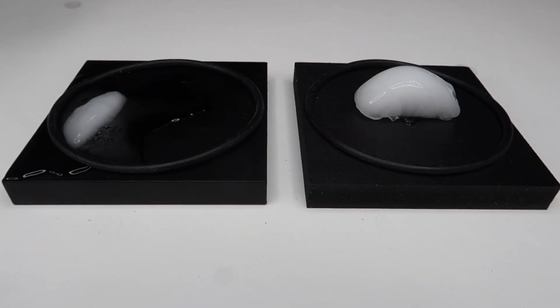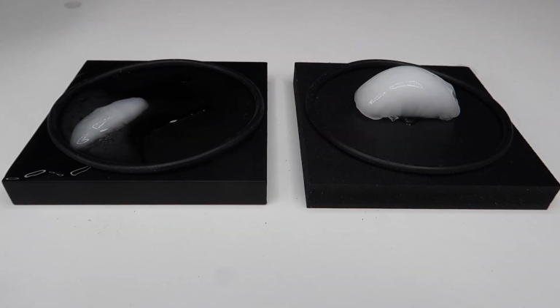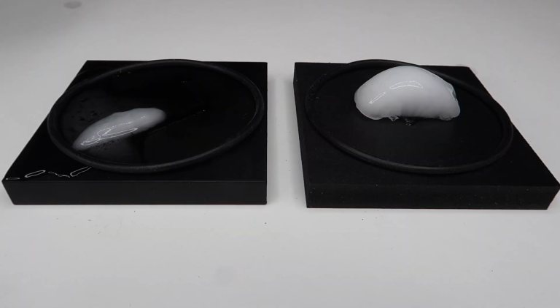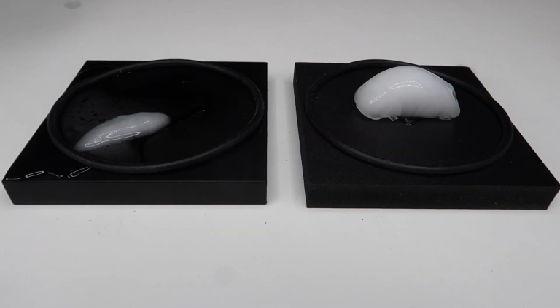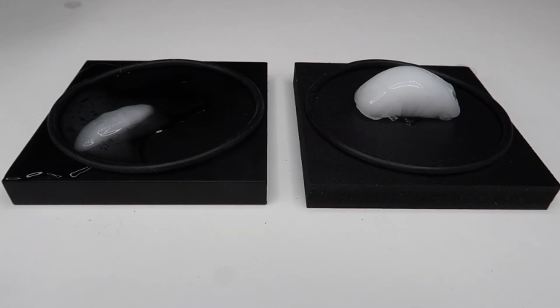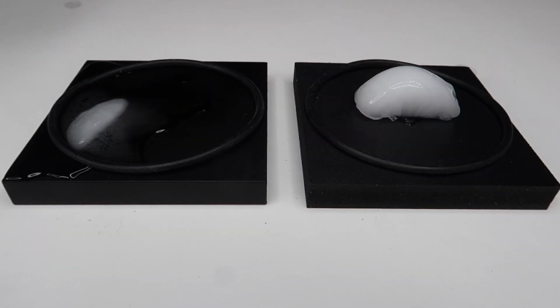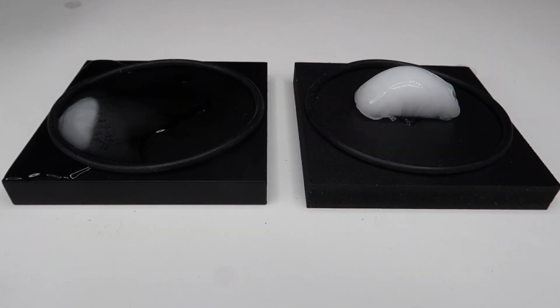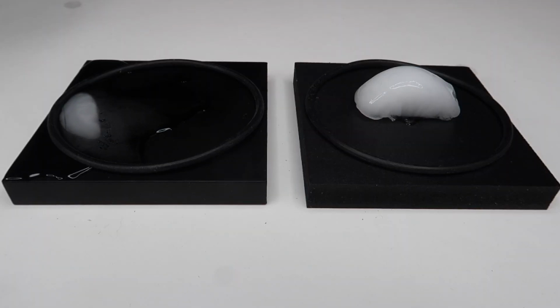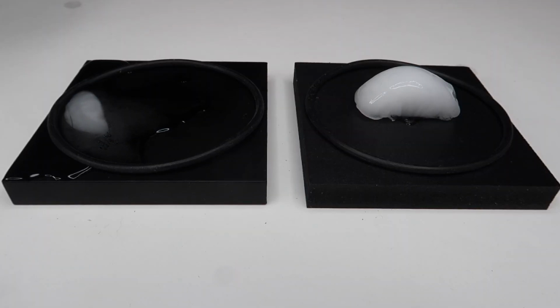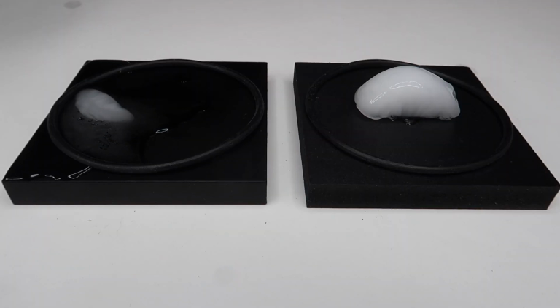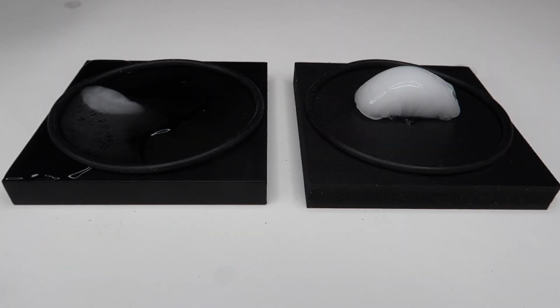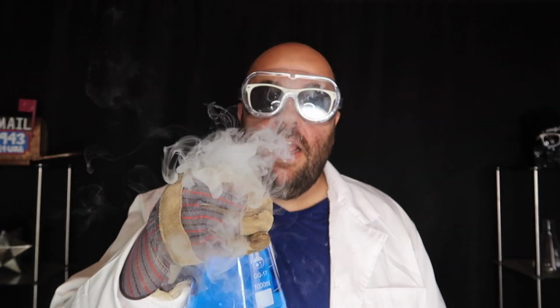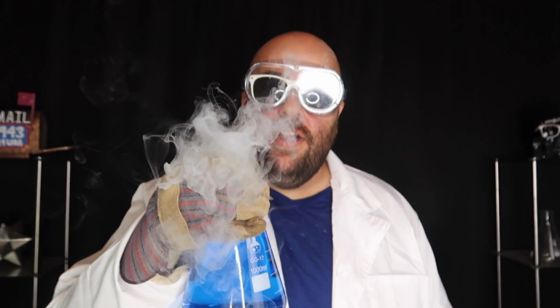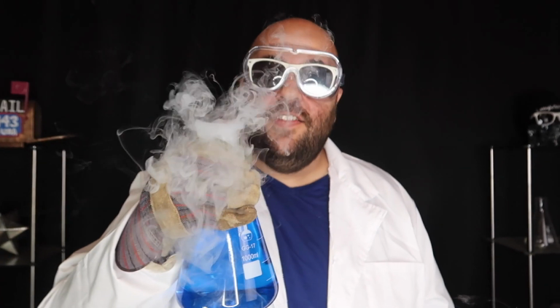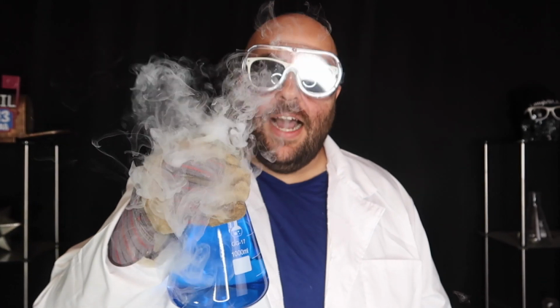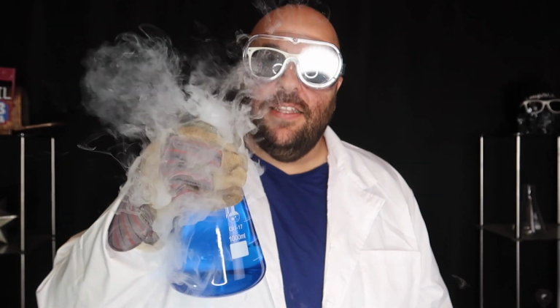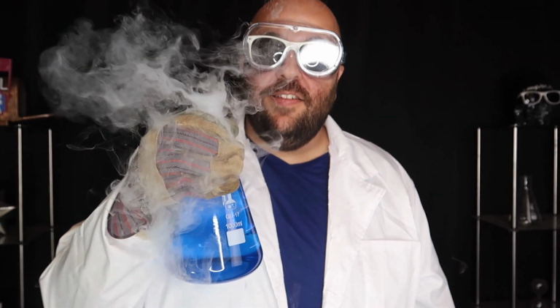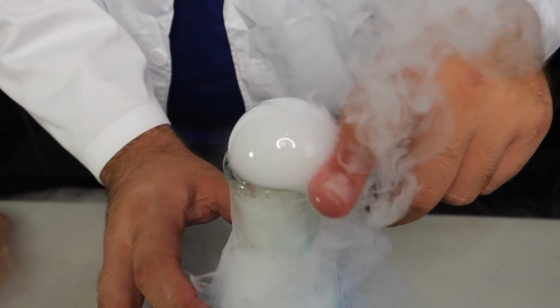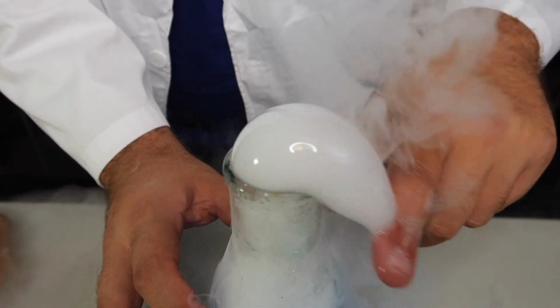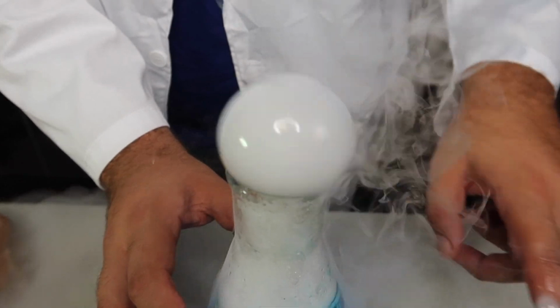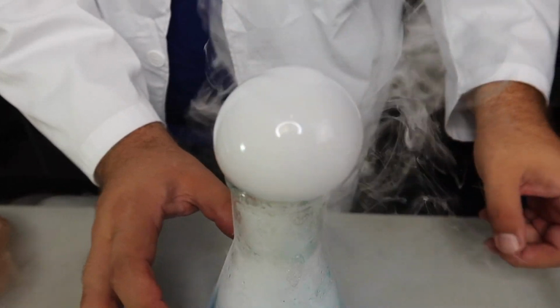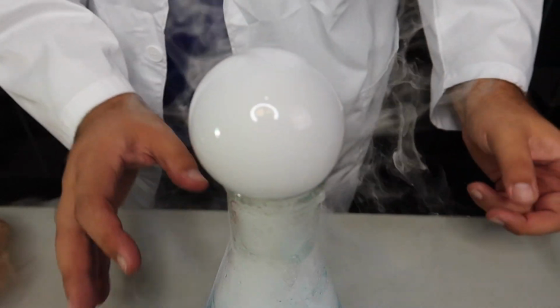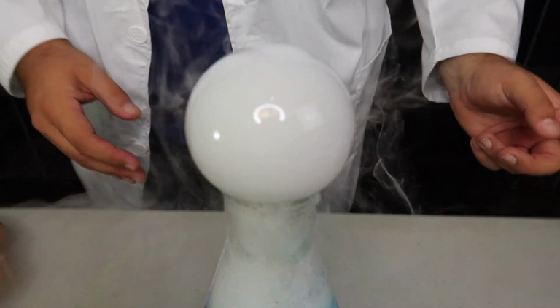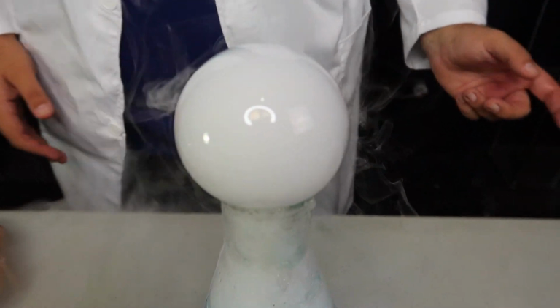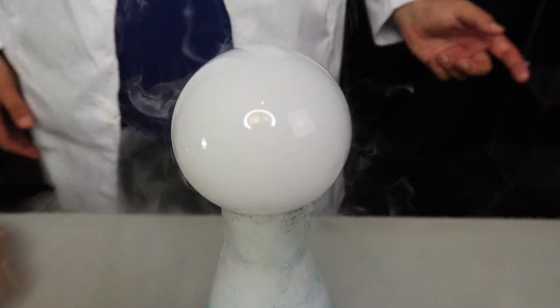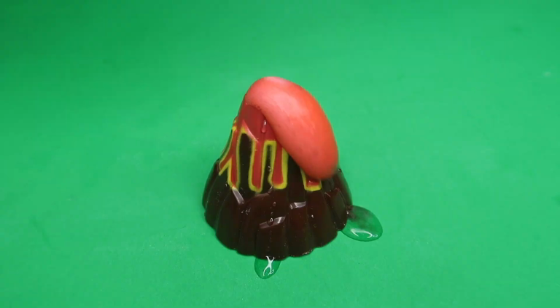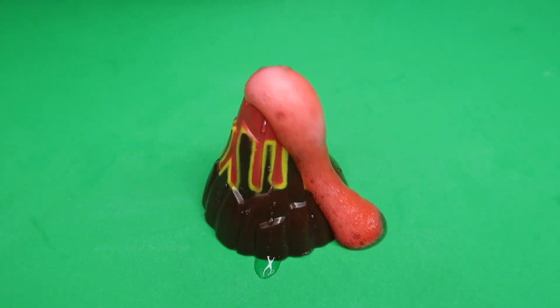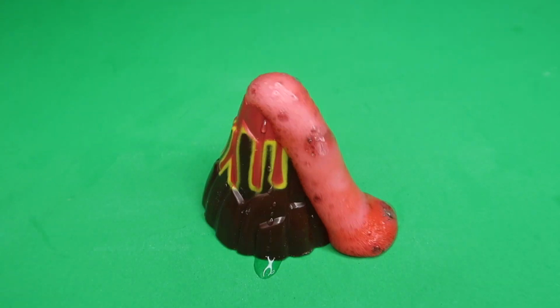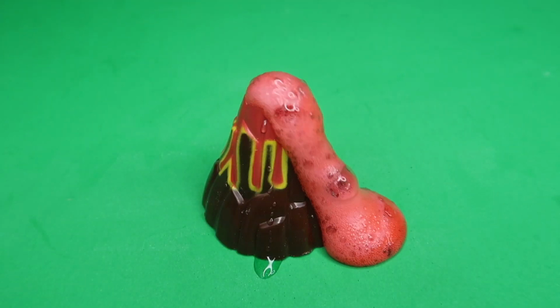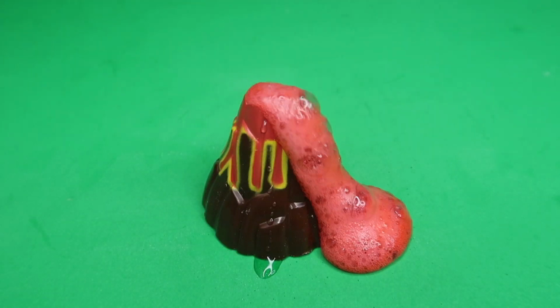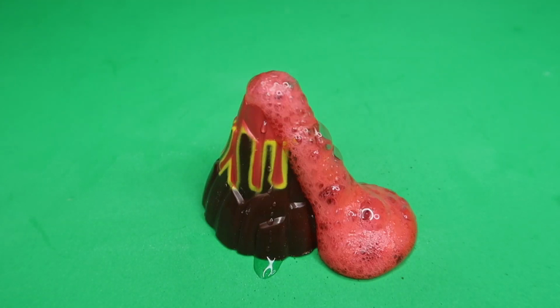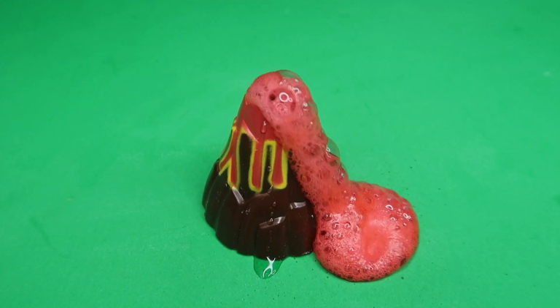One of the ice cubes completely melts. They create a giant bubble. It's erupting.